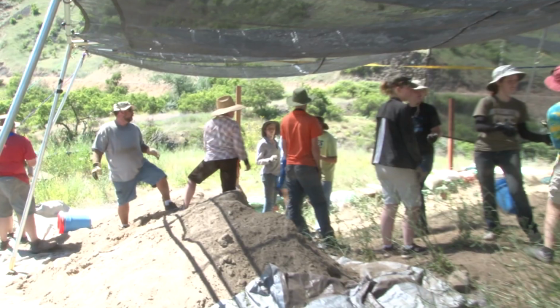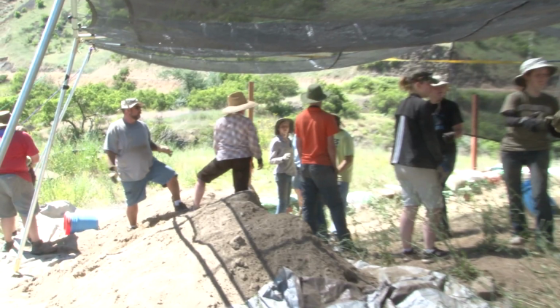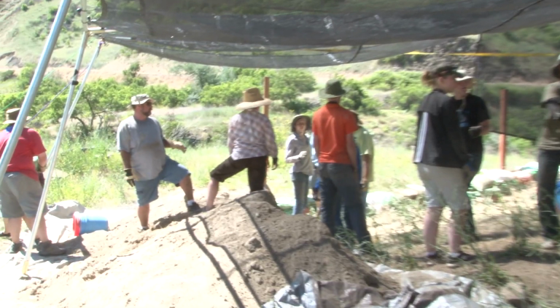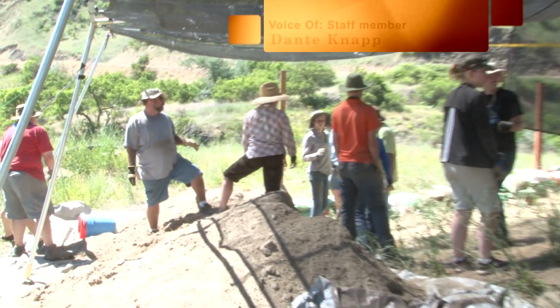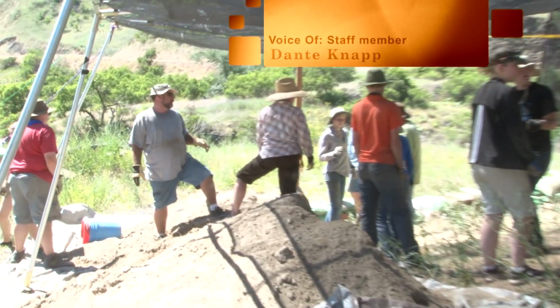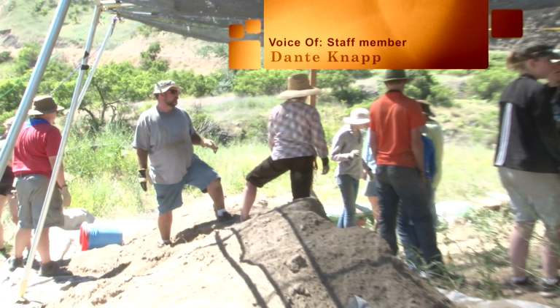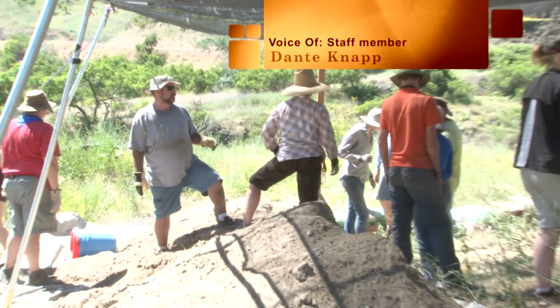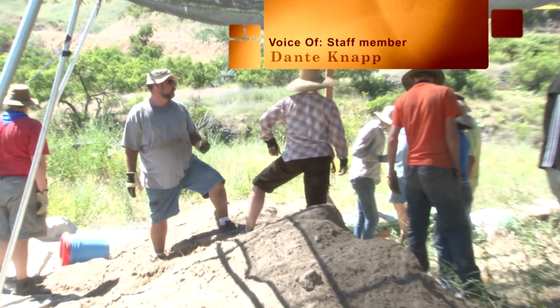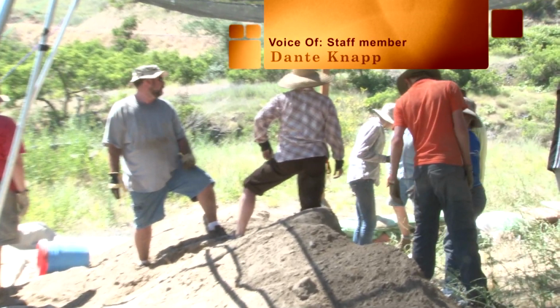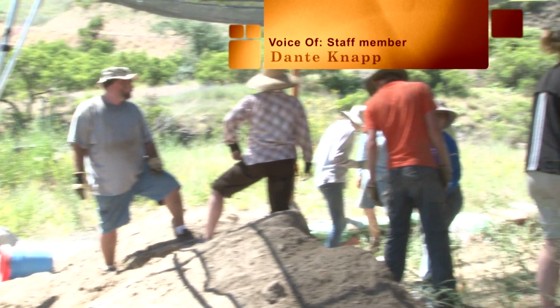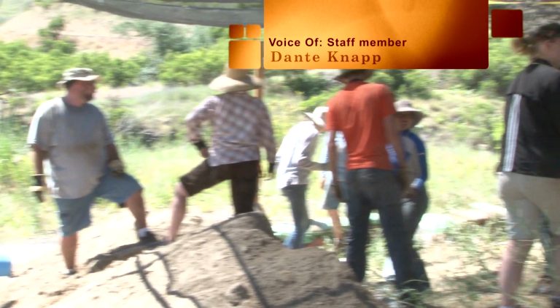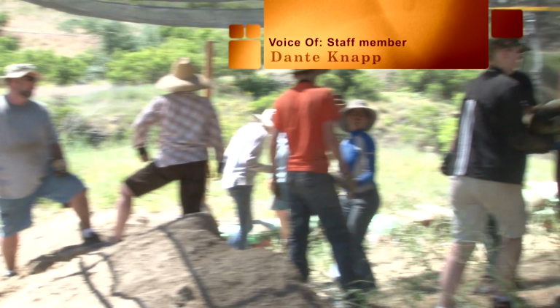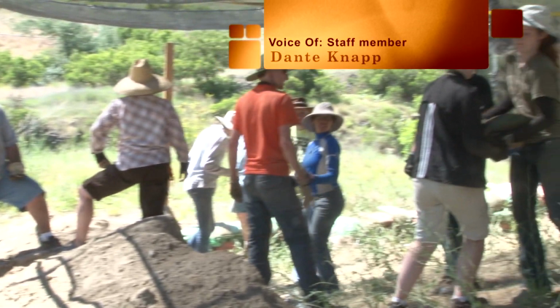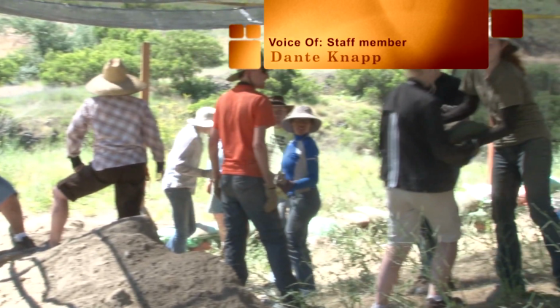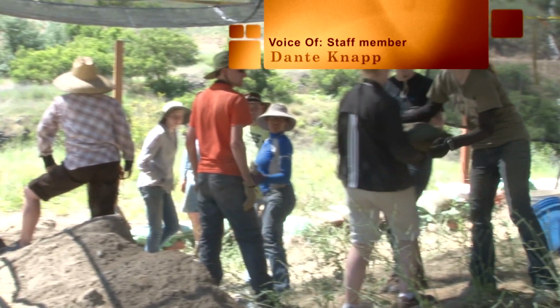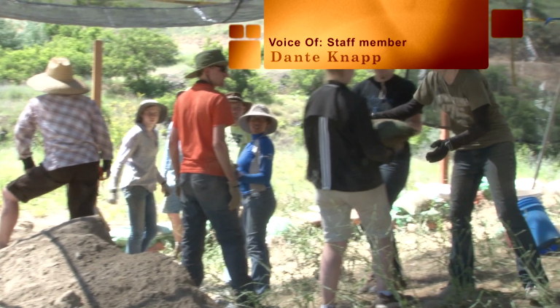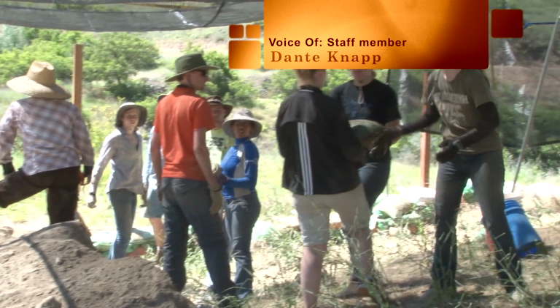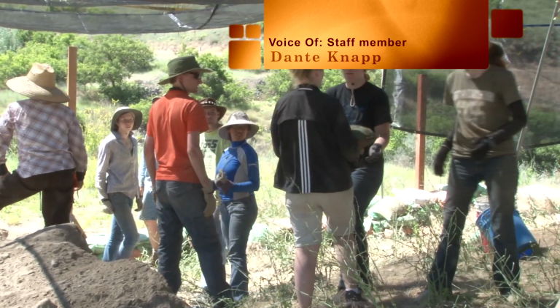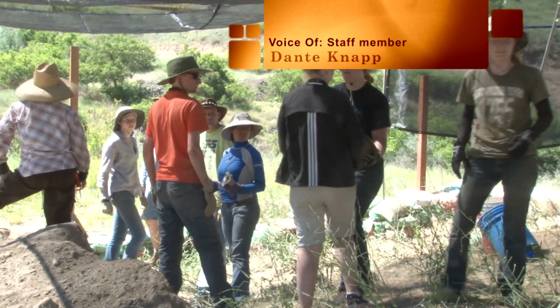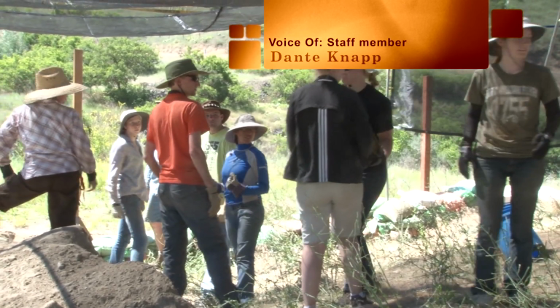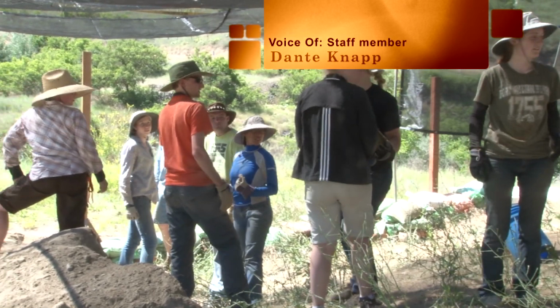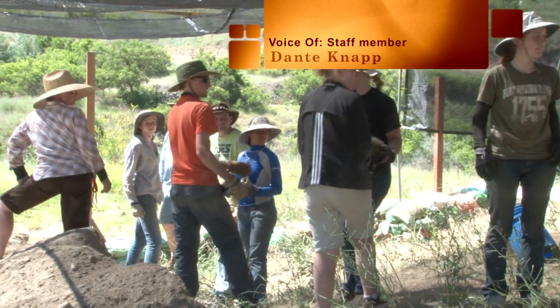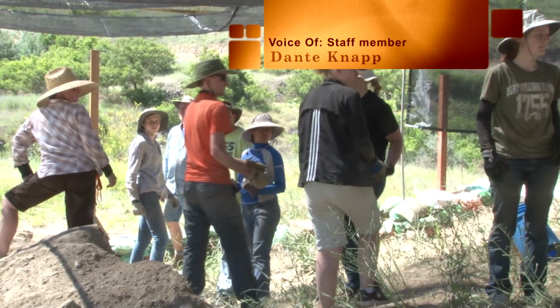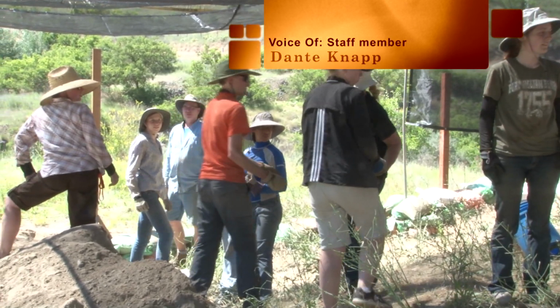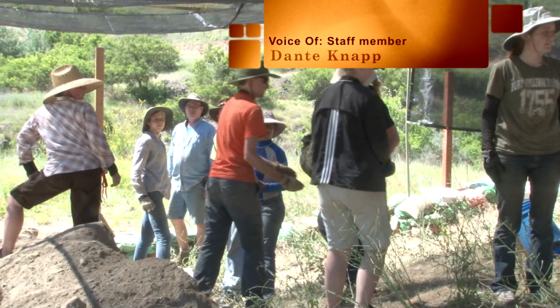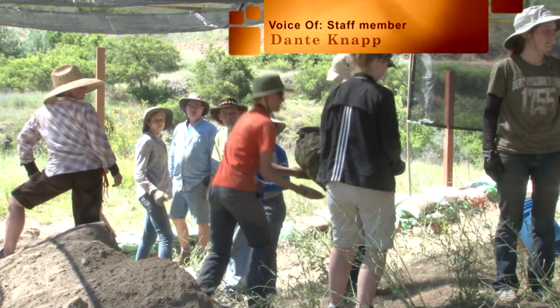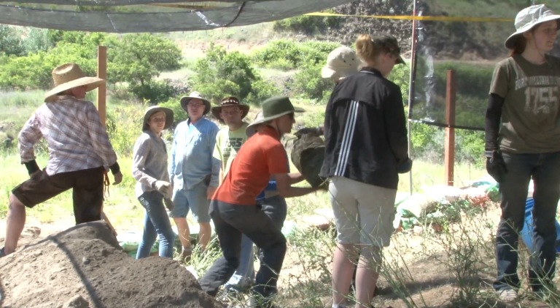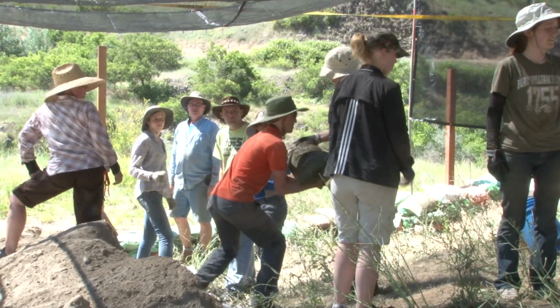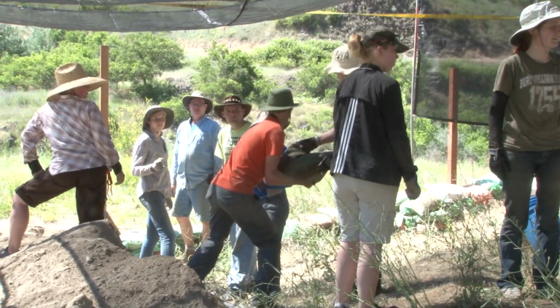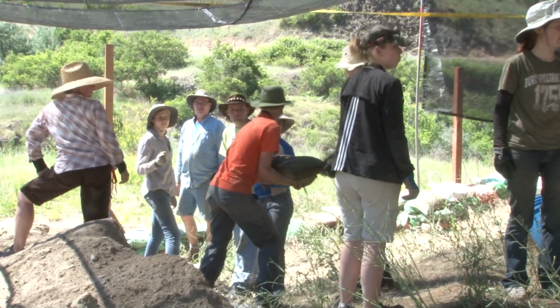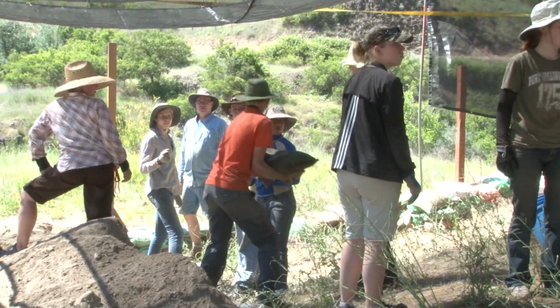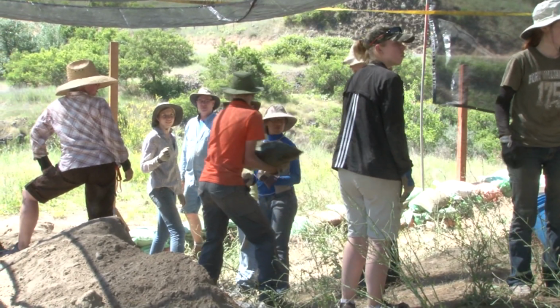Once we get all this finished up, we'll be able to start excavations here in the next day or so and get onward and downward.